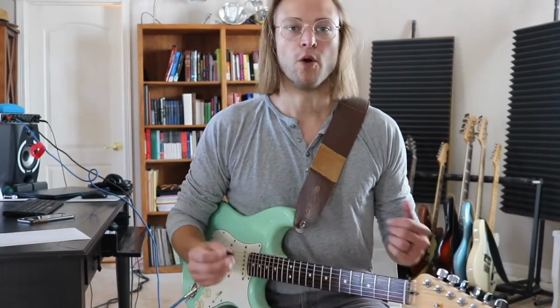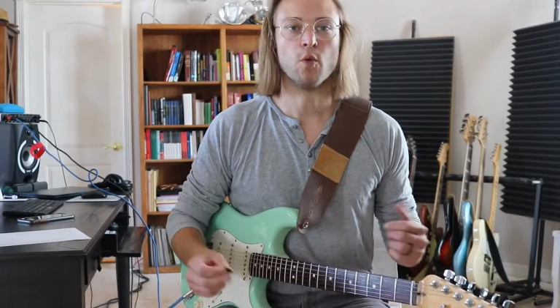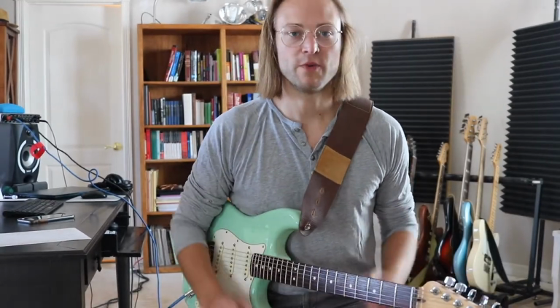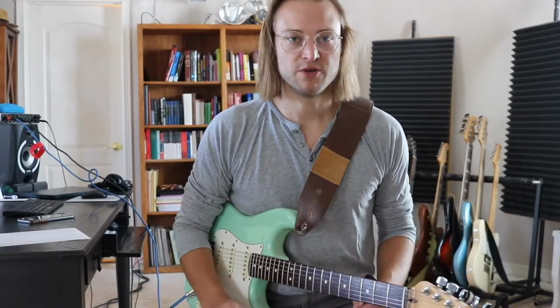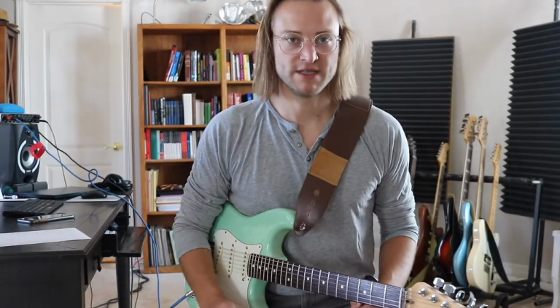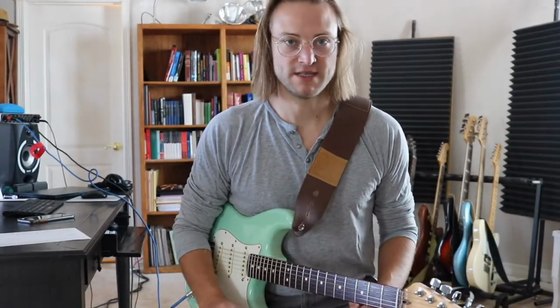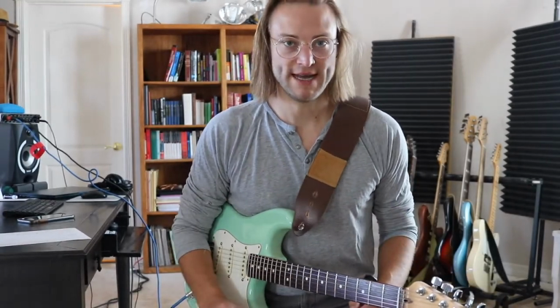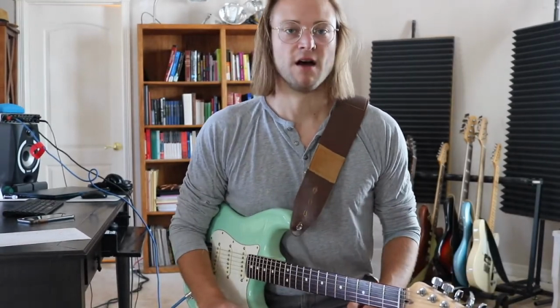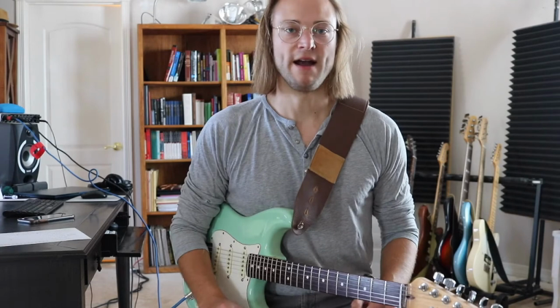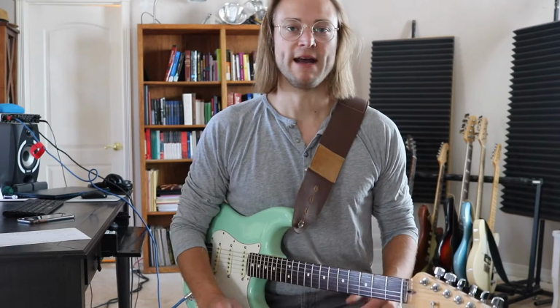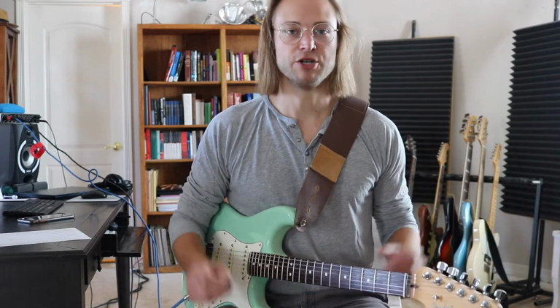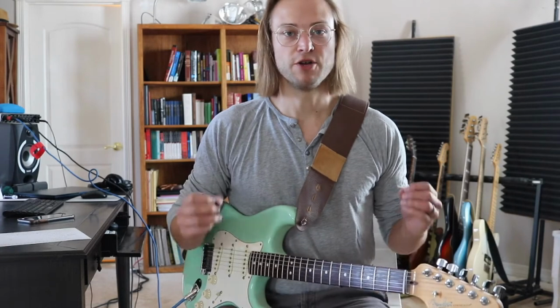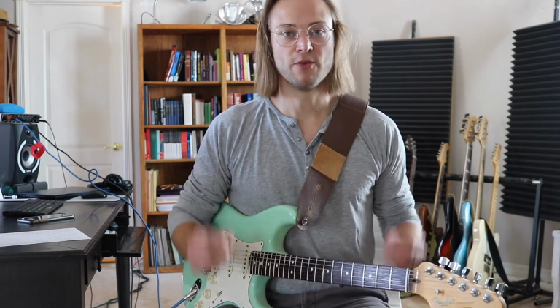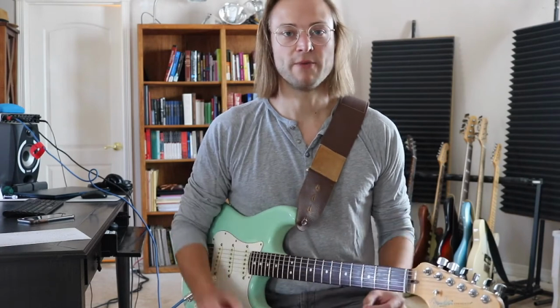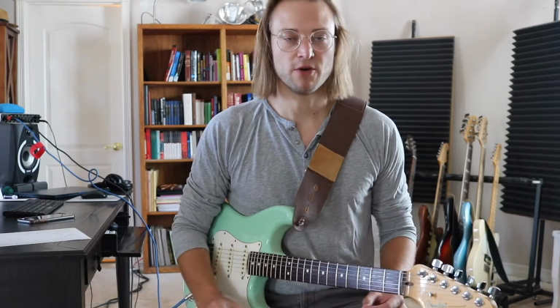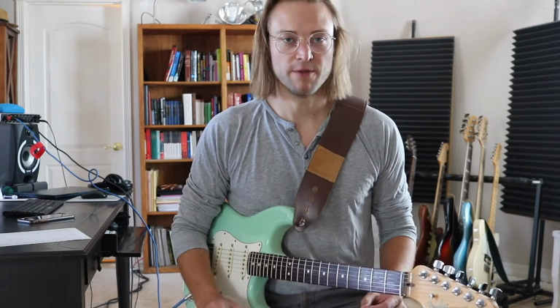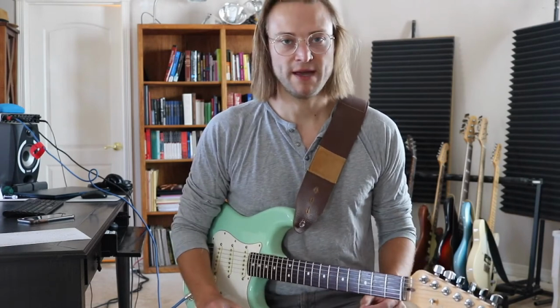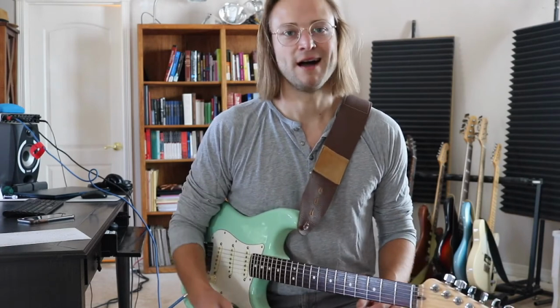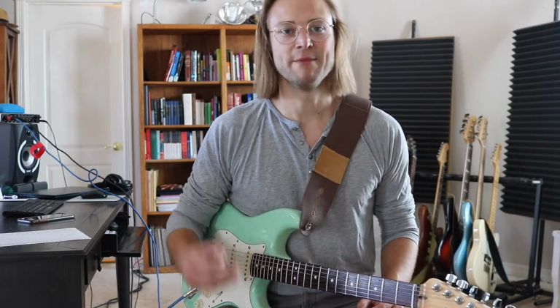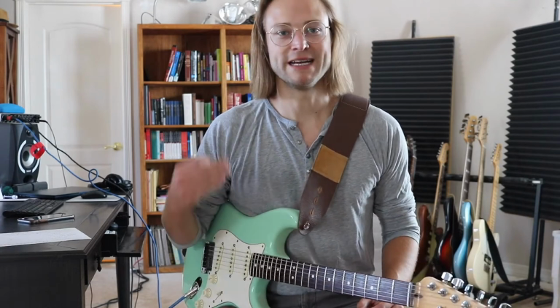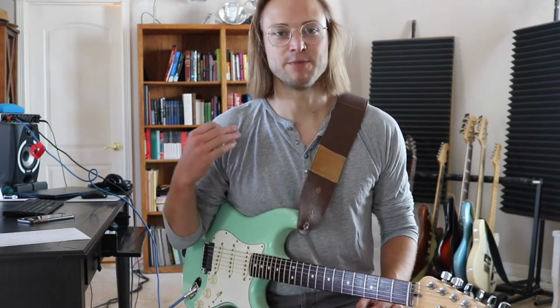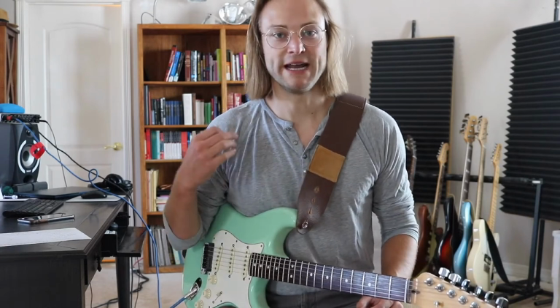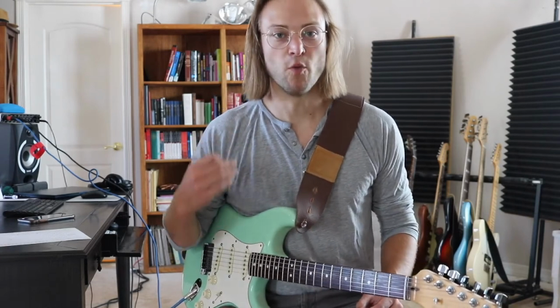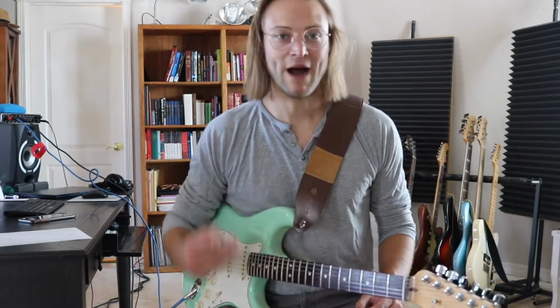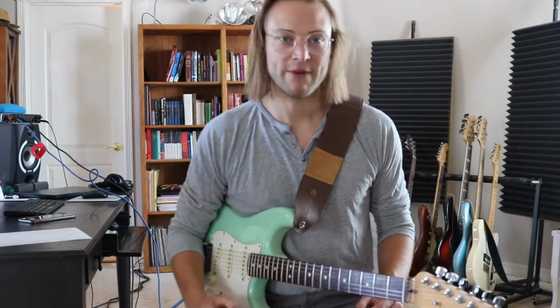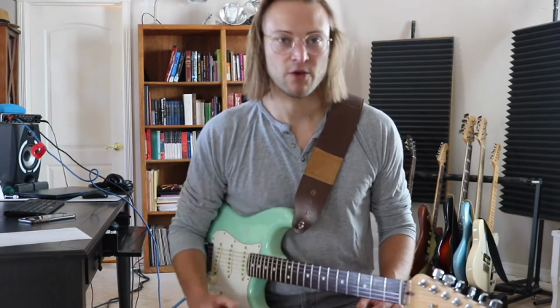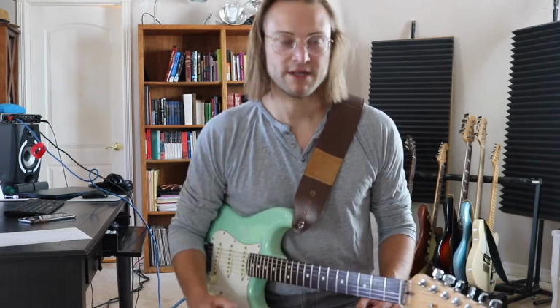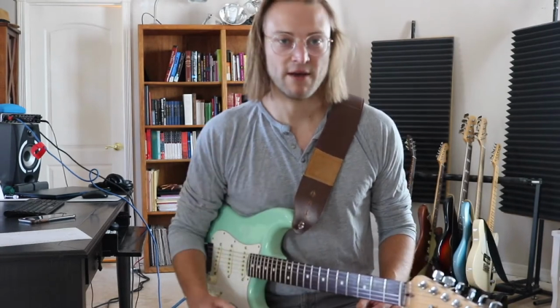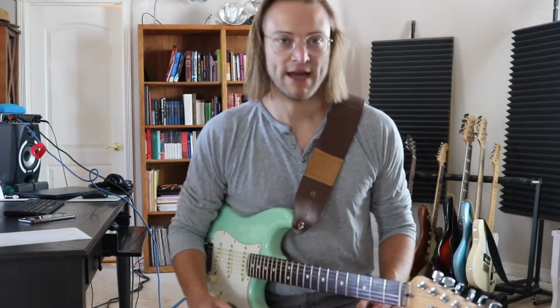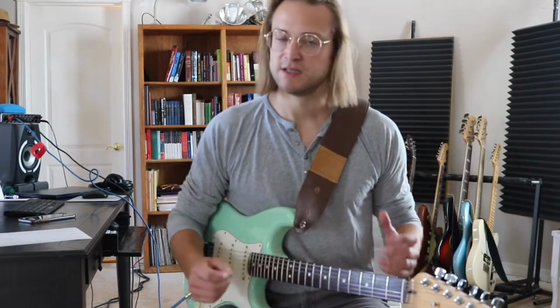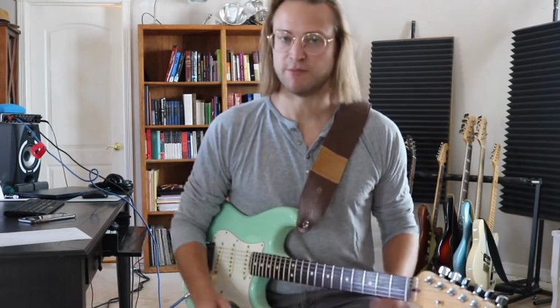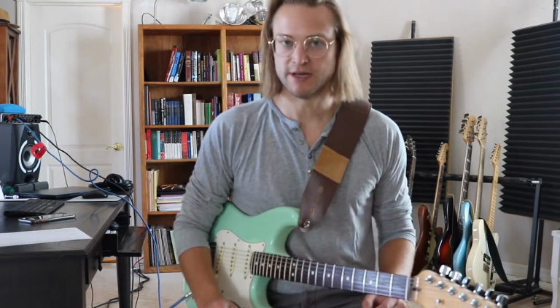What do we do instead? I'm going to show you the right way to hold the pick and explain why we hold it that way. Simple enough.